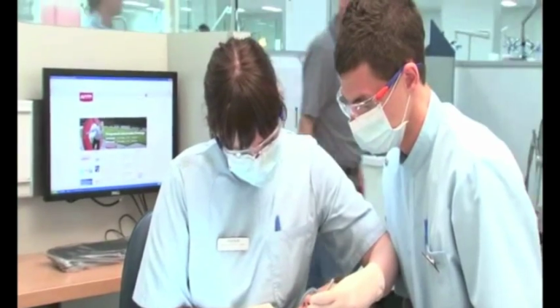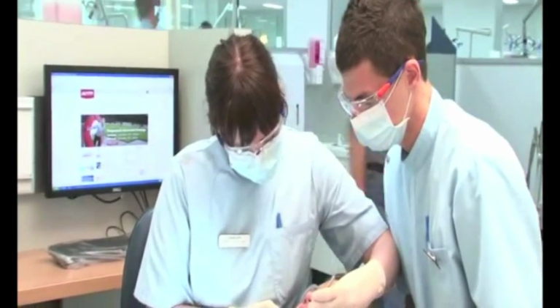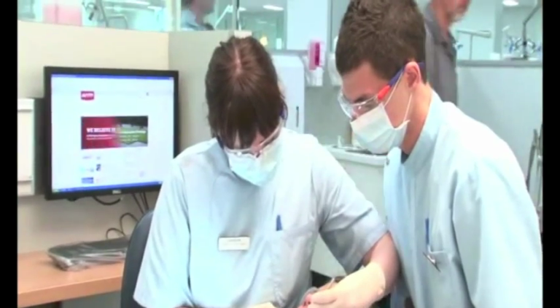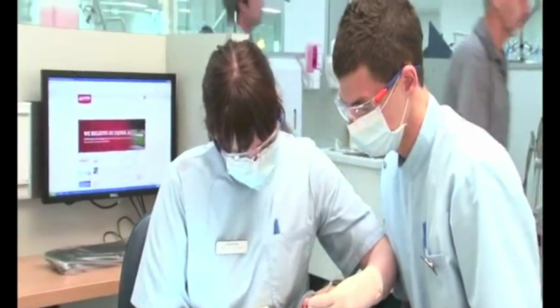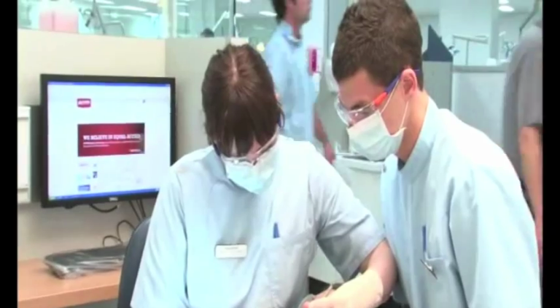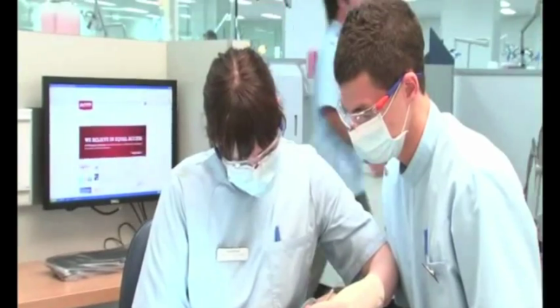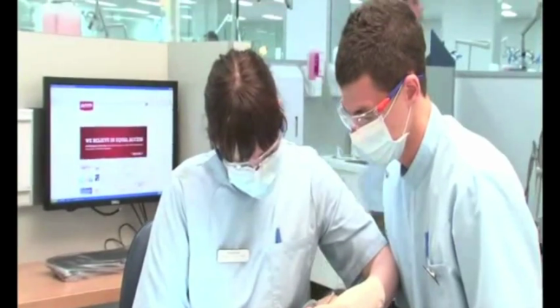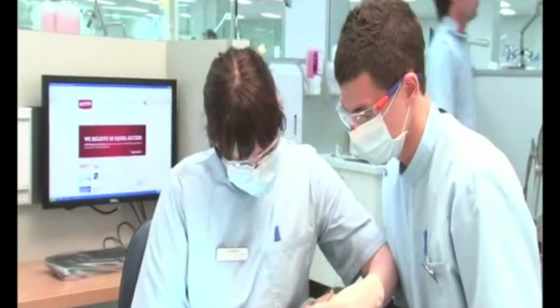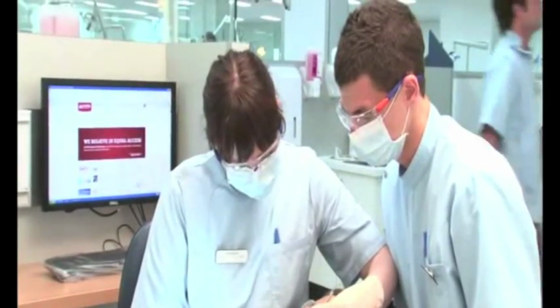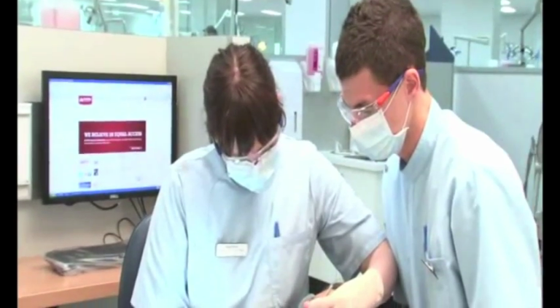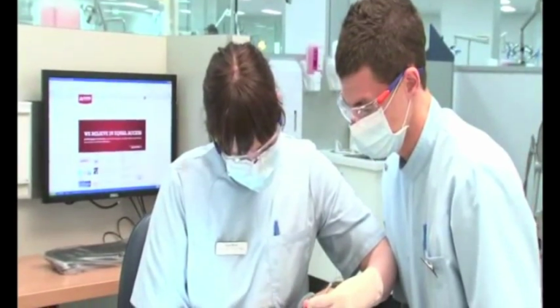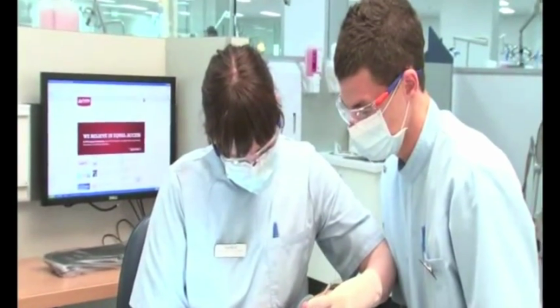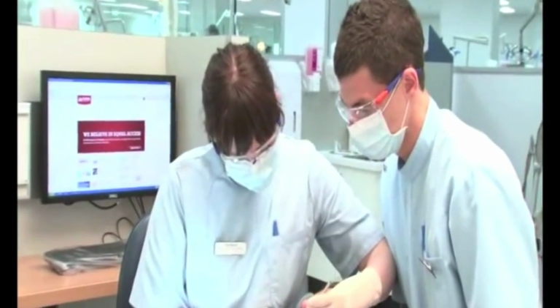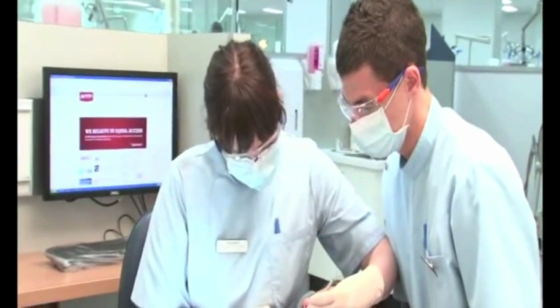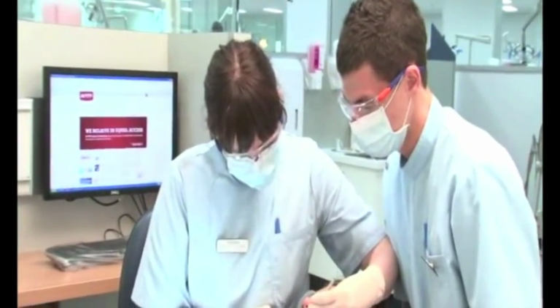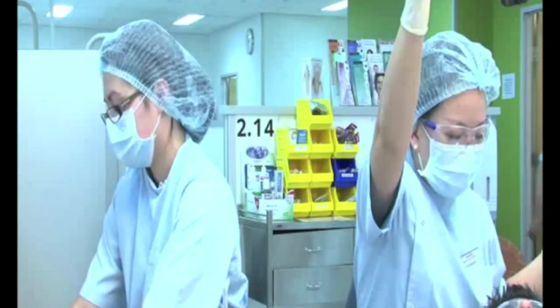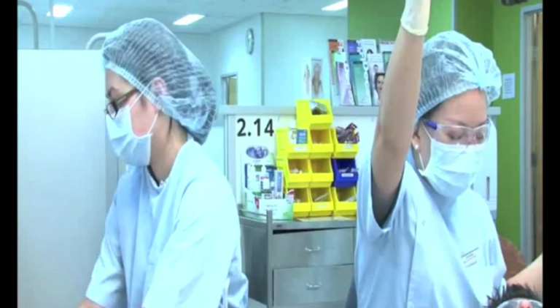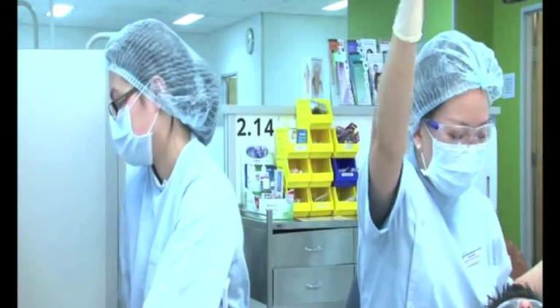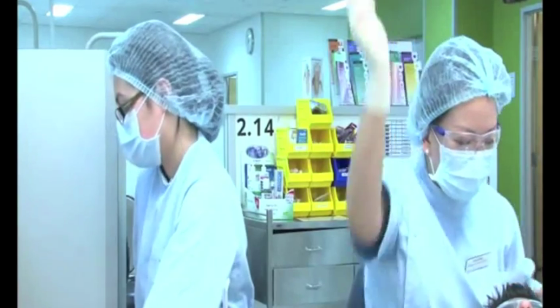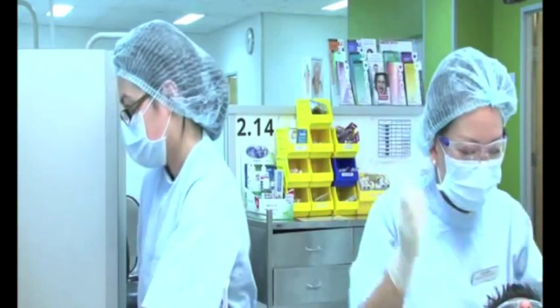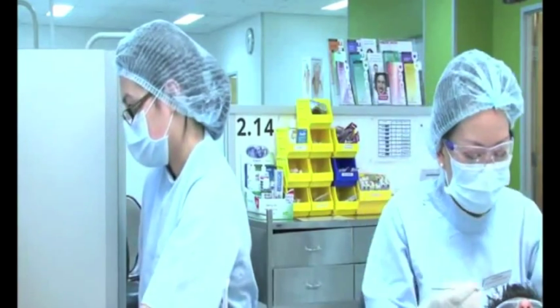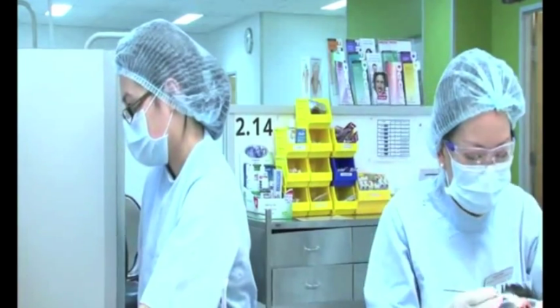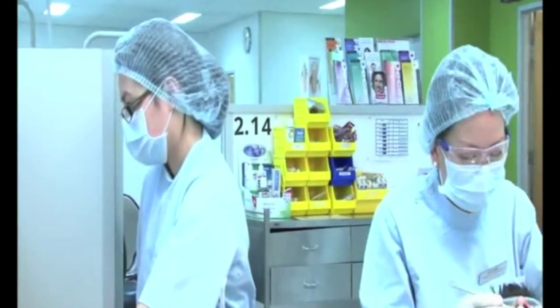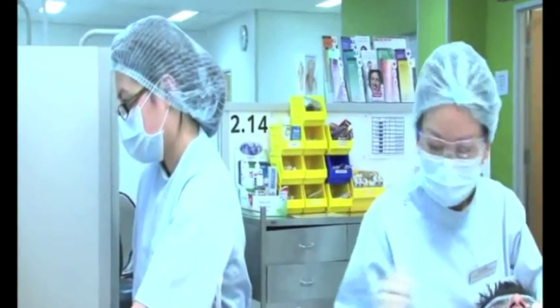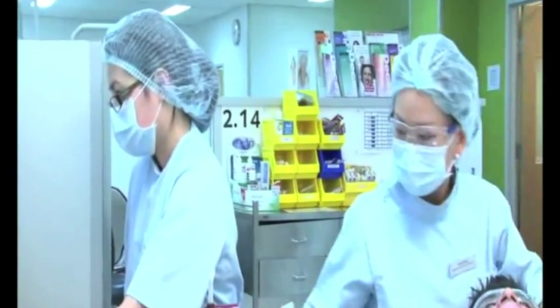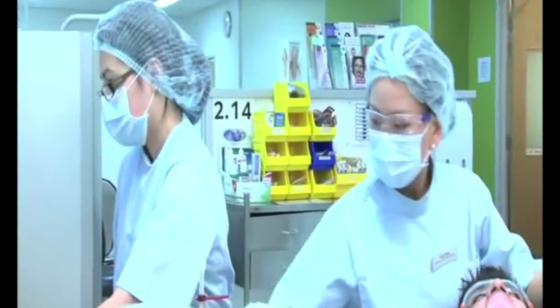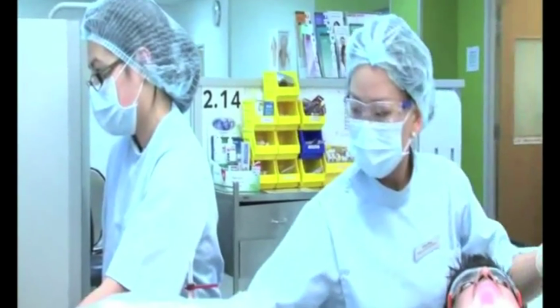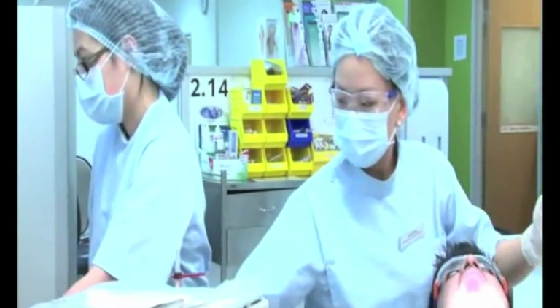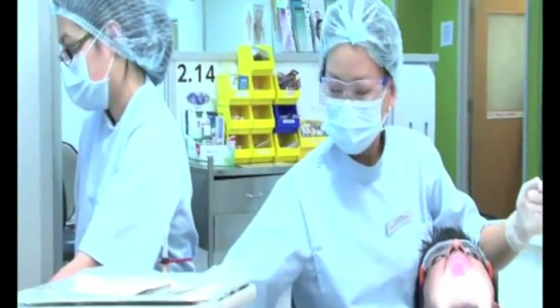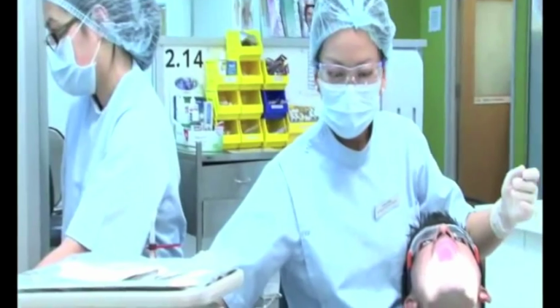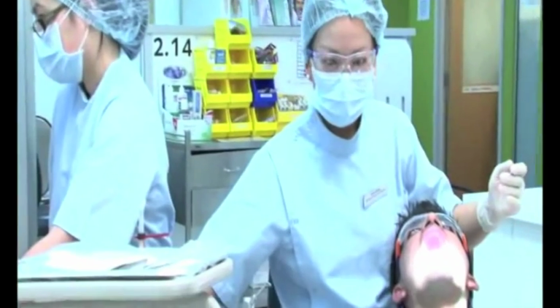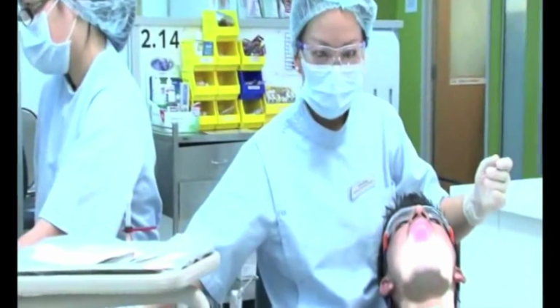Students practice a lot of different kinds of preparations, so when they encounter a certain situation later in the clinic, they know what to do because every tooth is different.